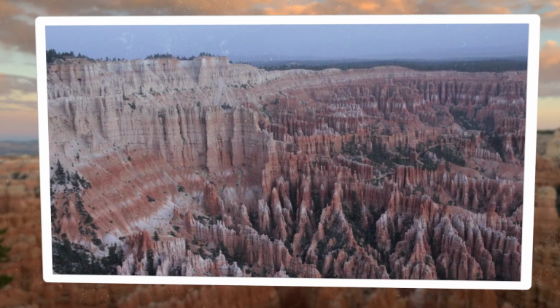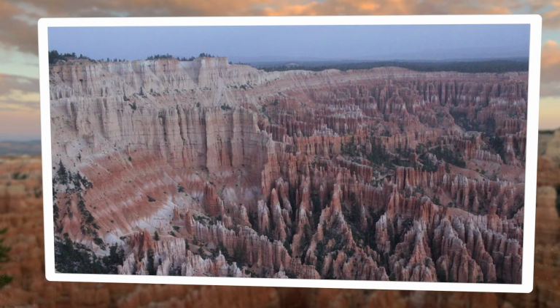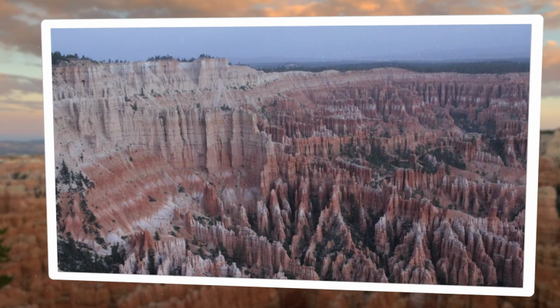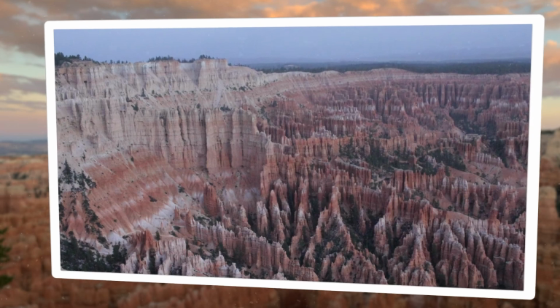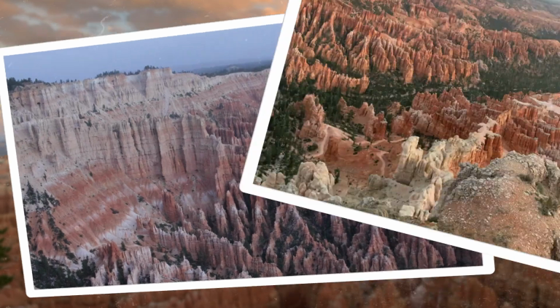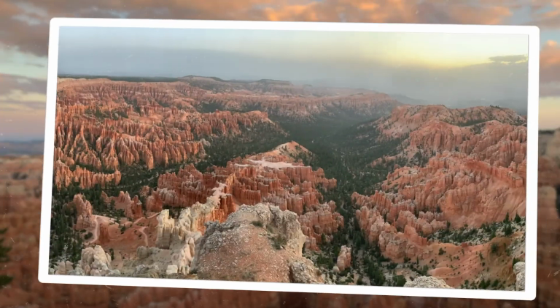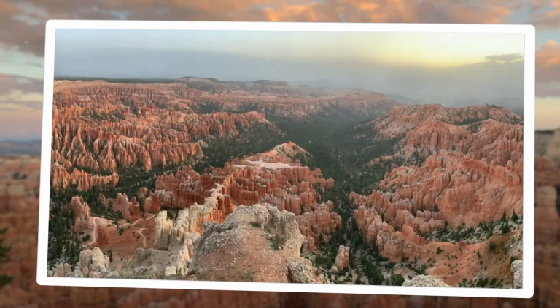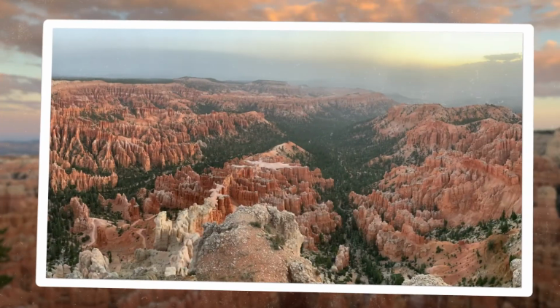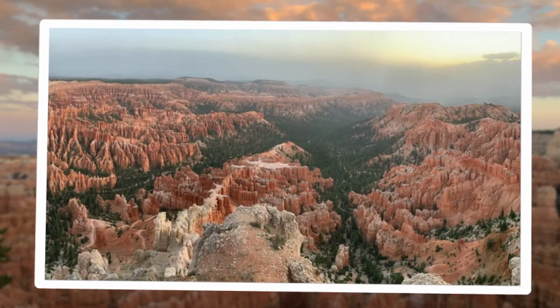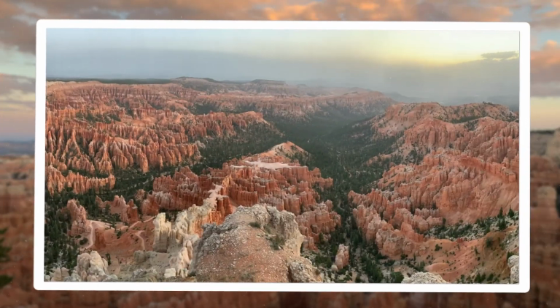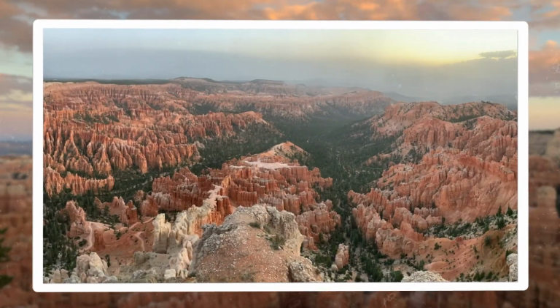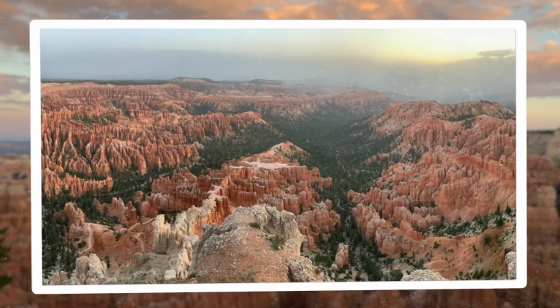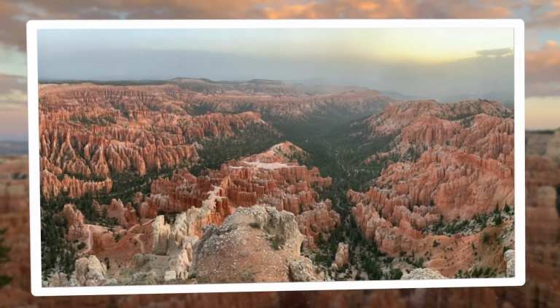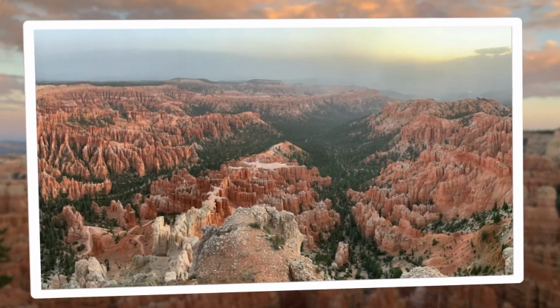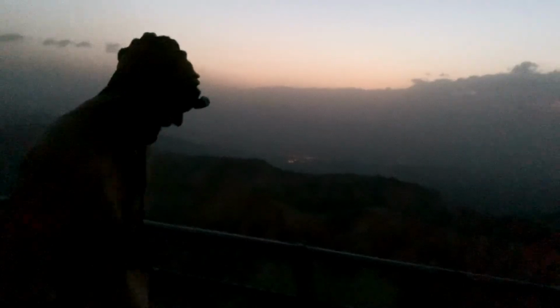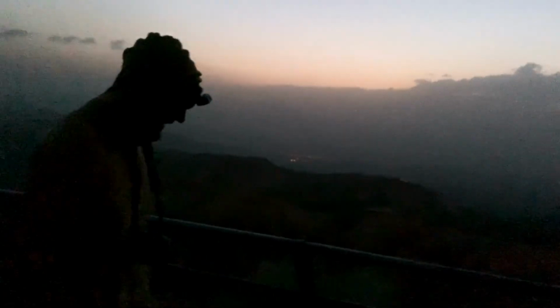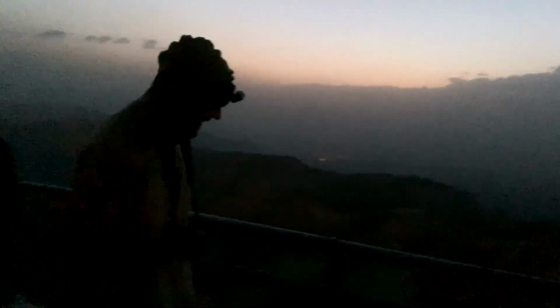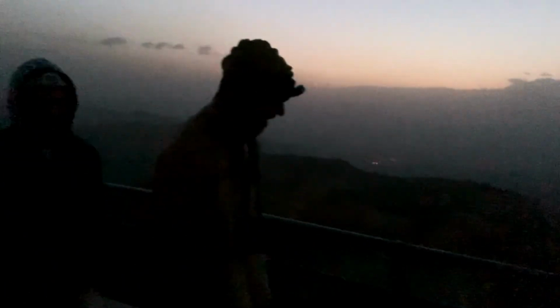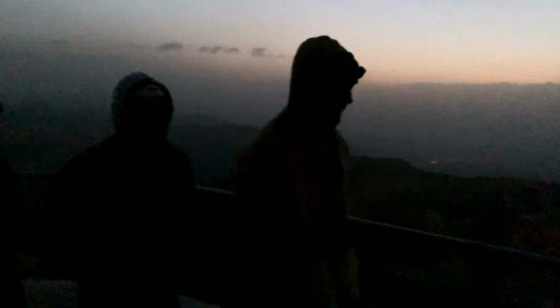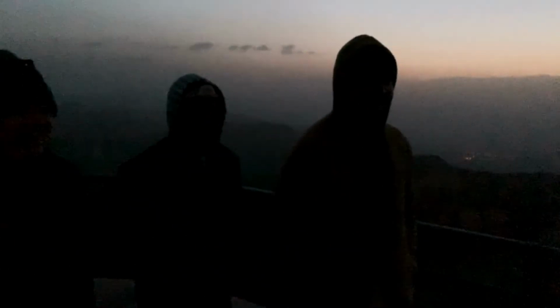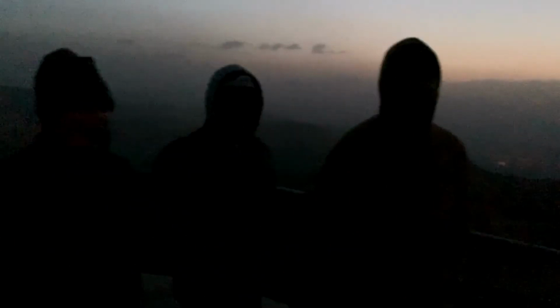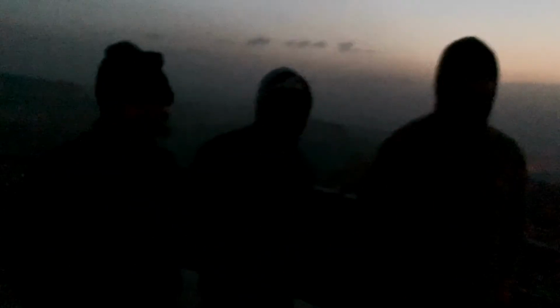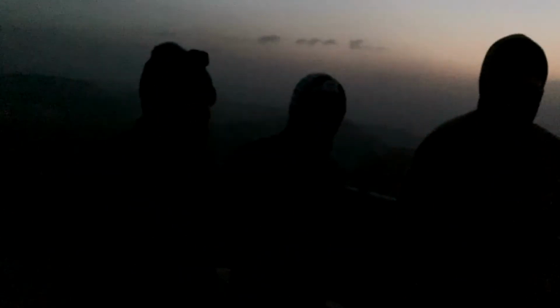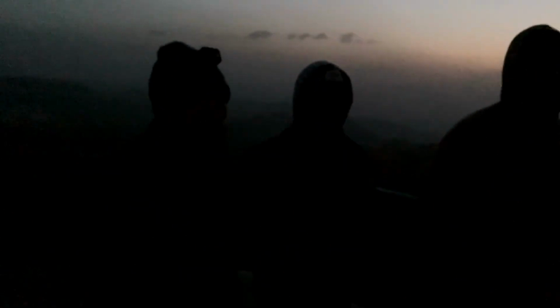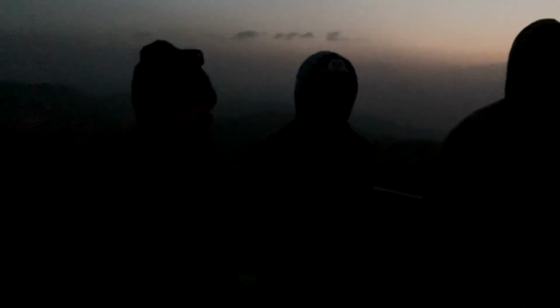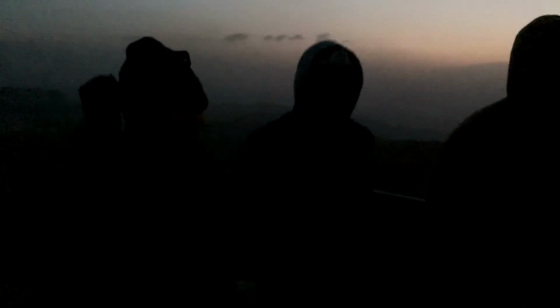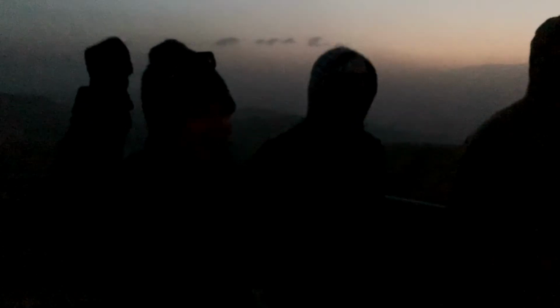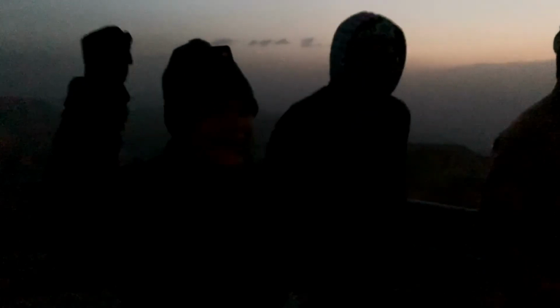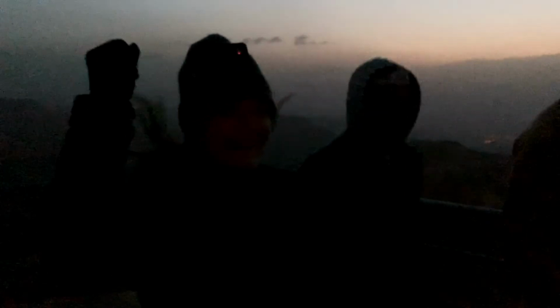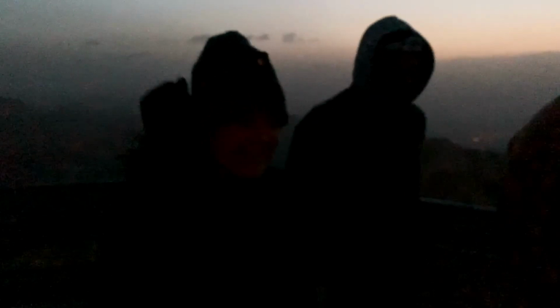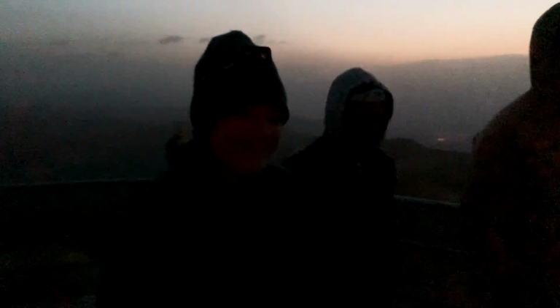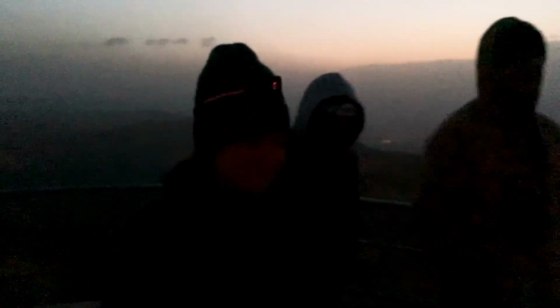For one of the best mornings, Inspiration Point is the perfect place to take in the sunrise — unless, of course, you're sabotaged by clouds like we were.